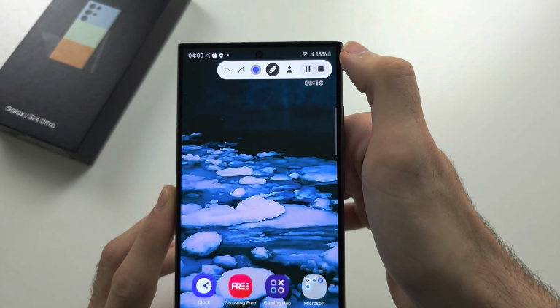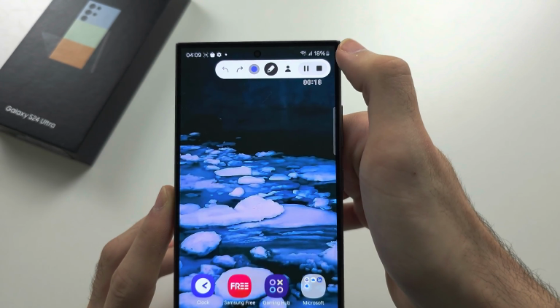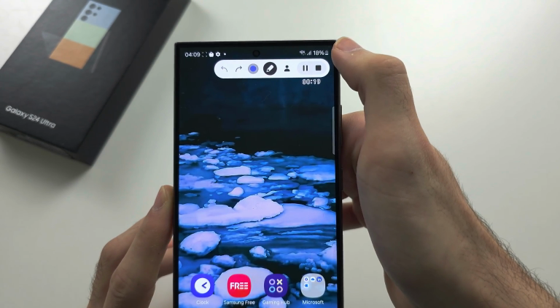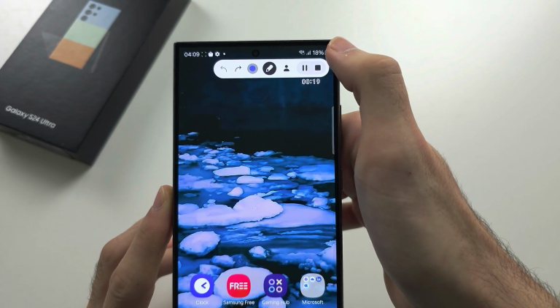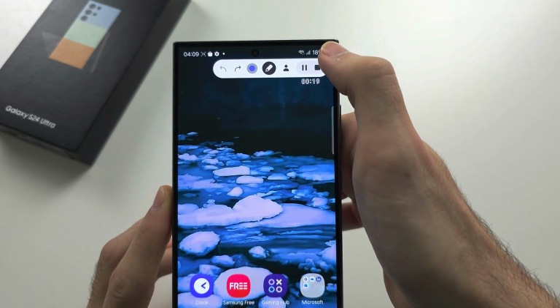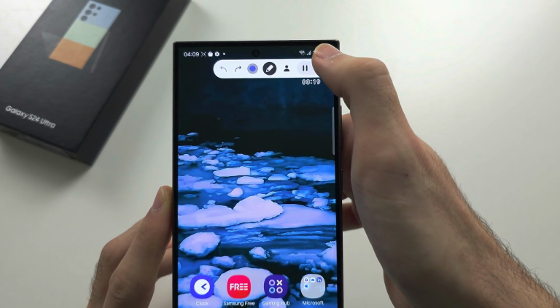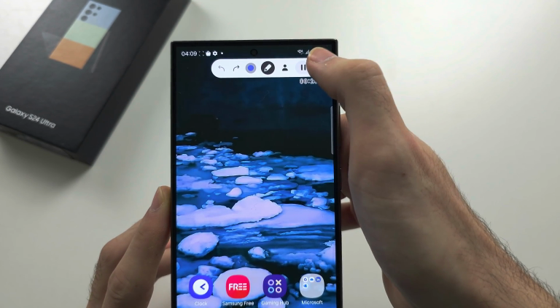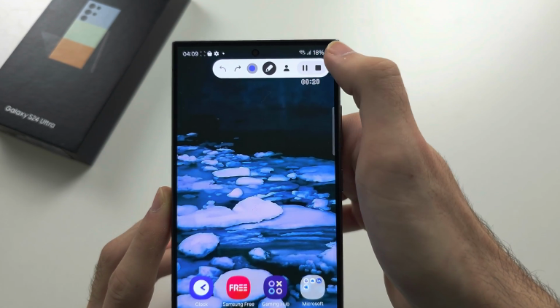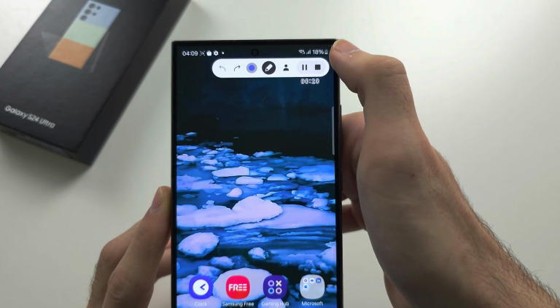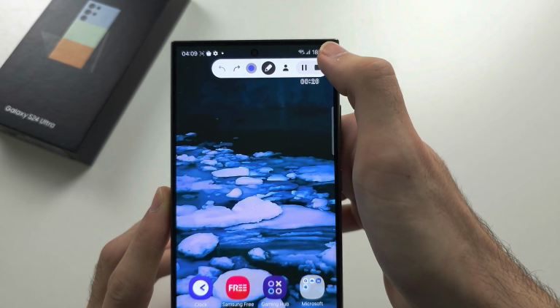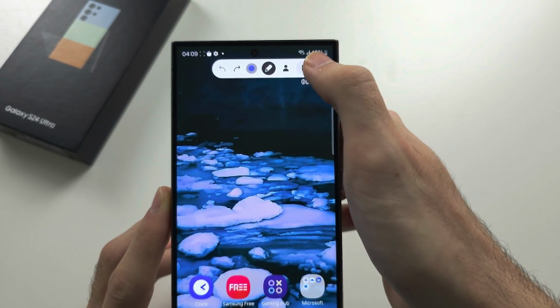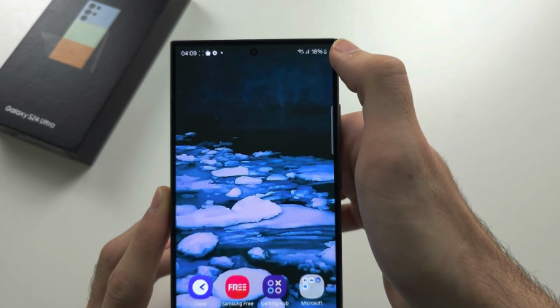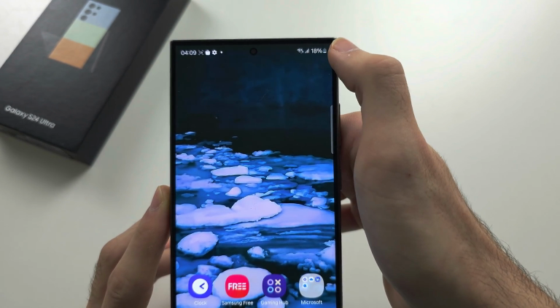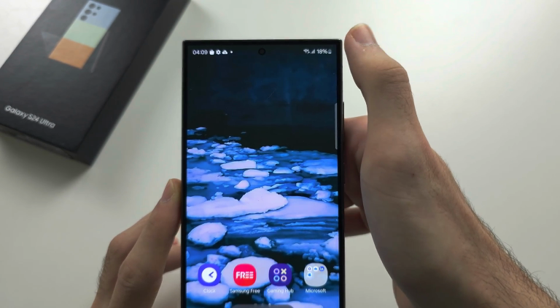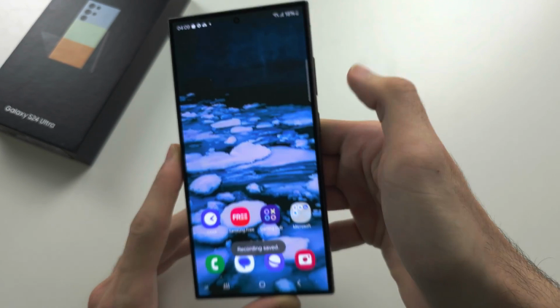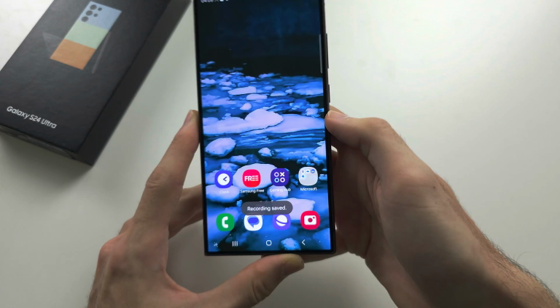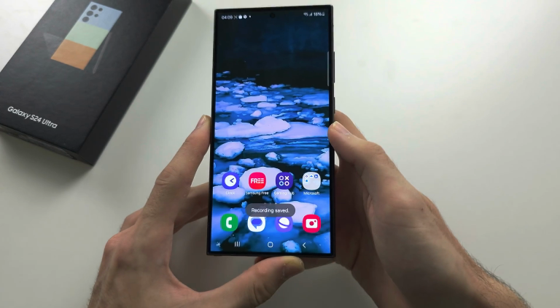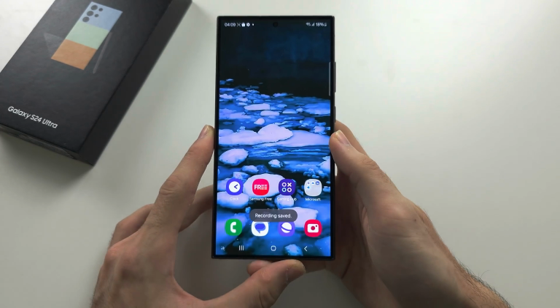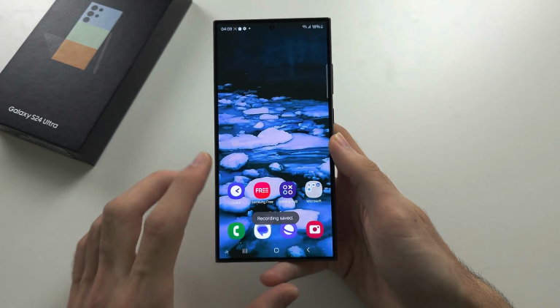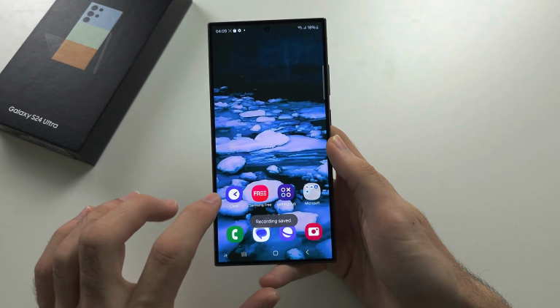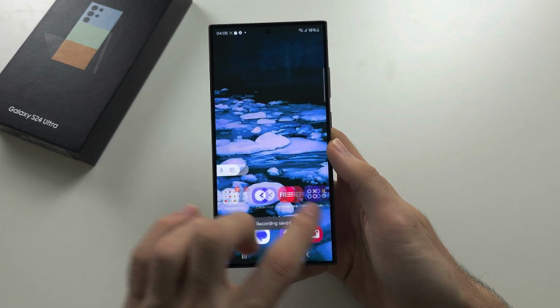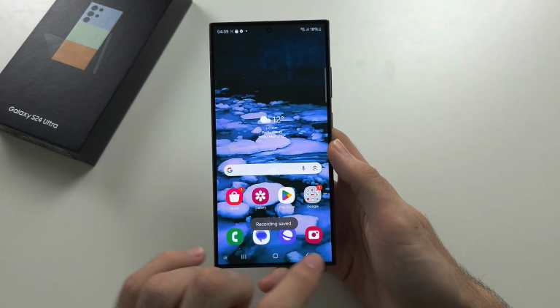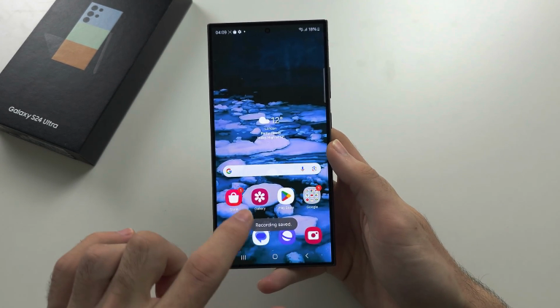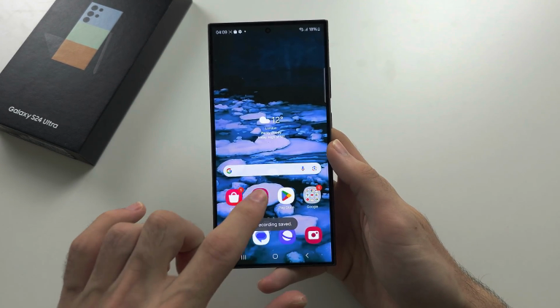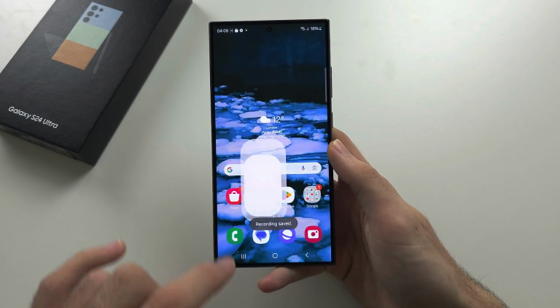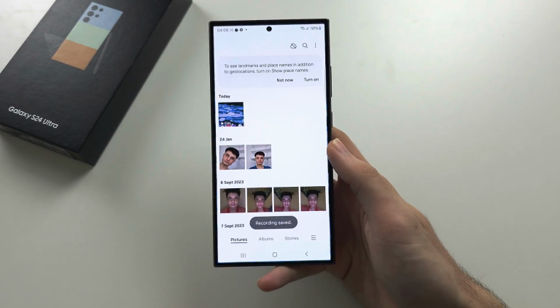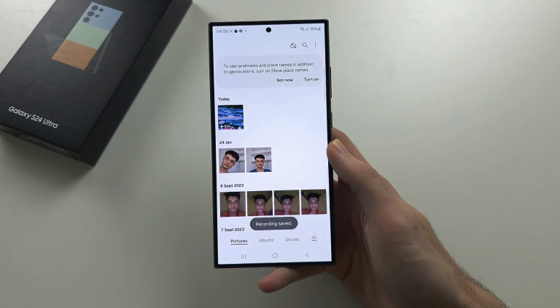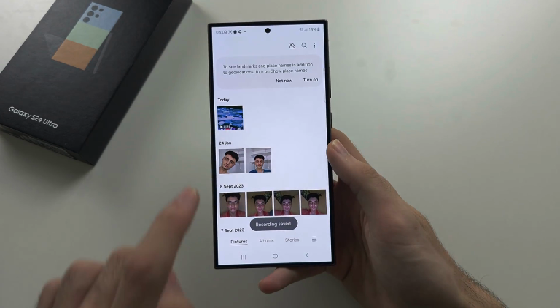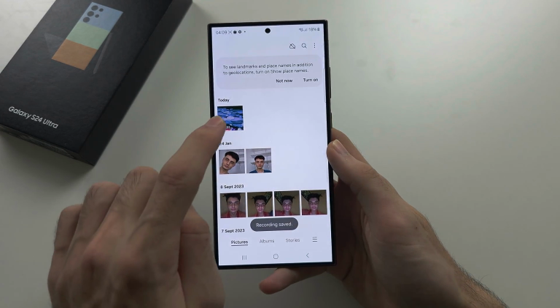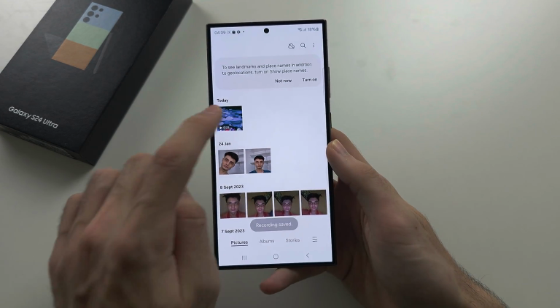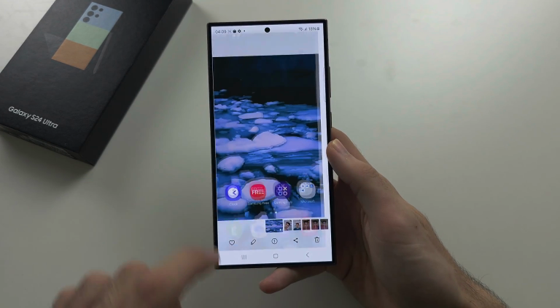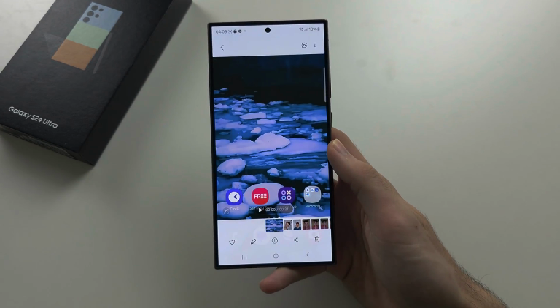And once we're done, we'll tap stop to stop the recording. The final recording will be in the gallery app, and you can see it right here.